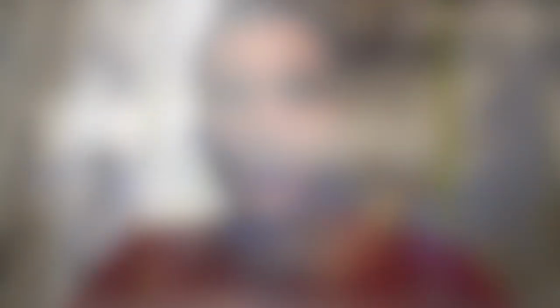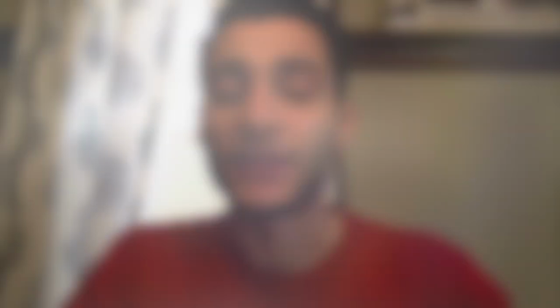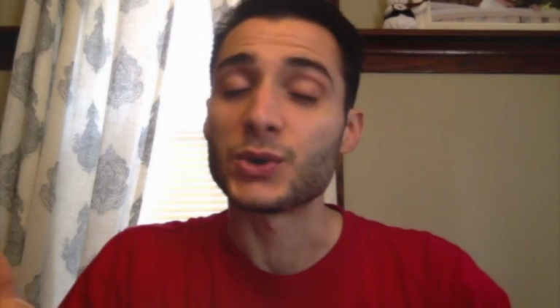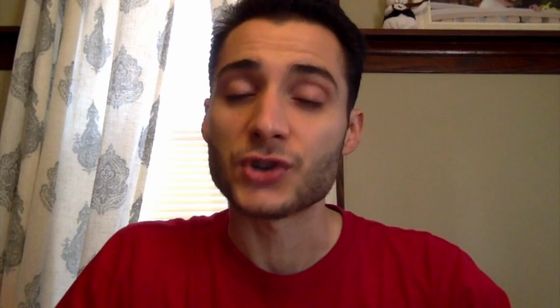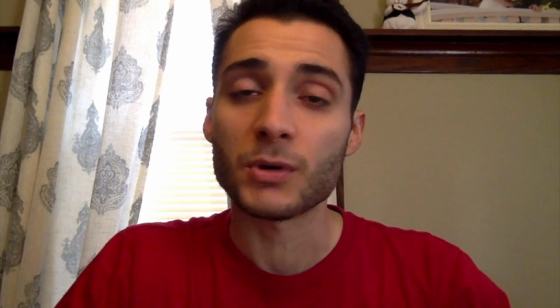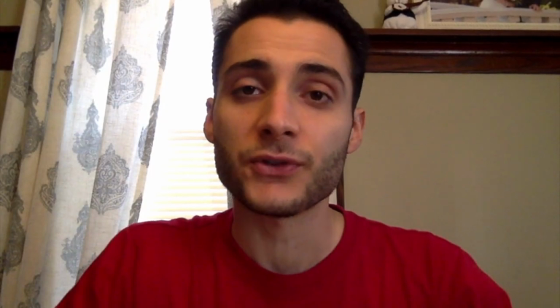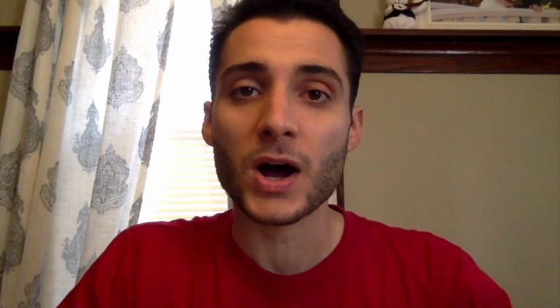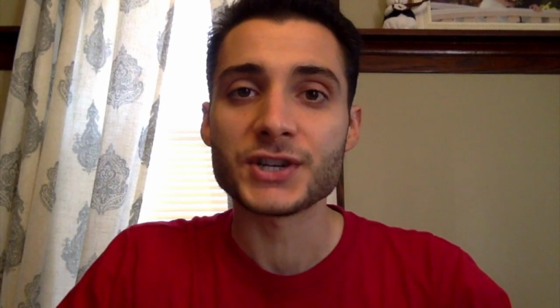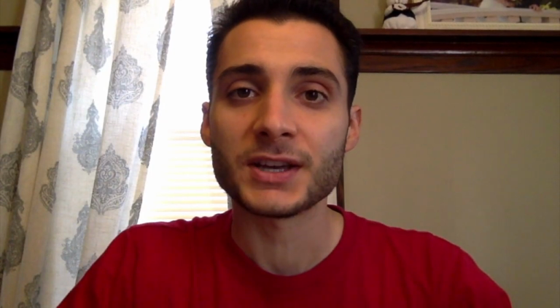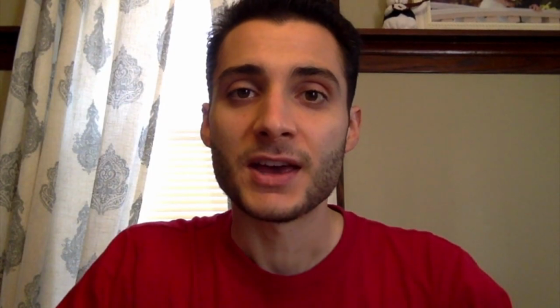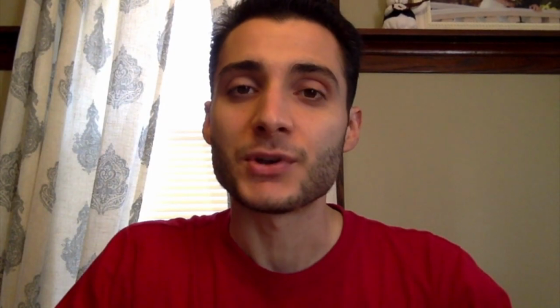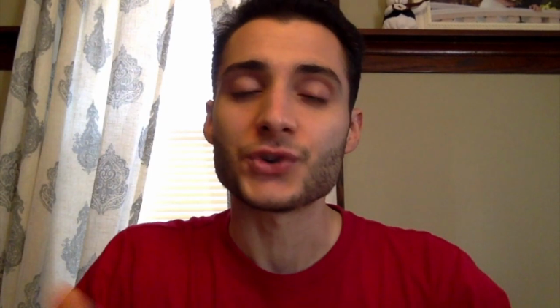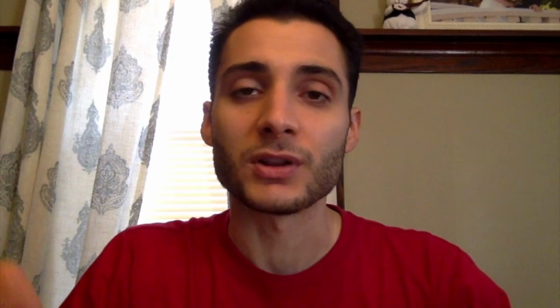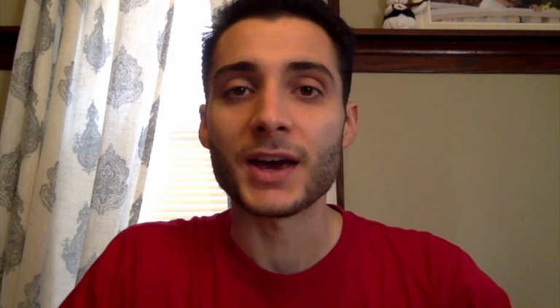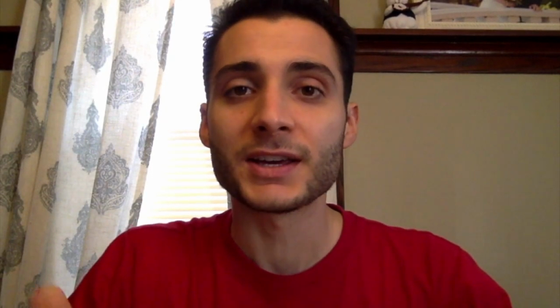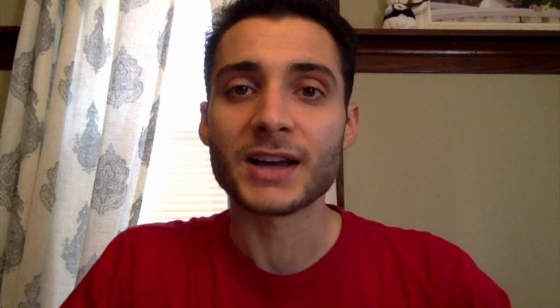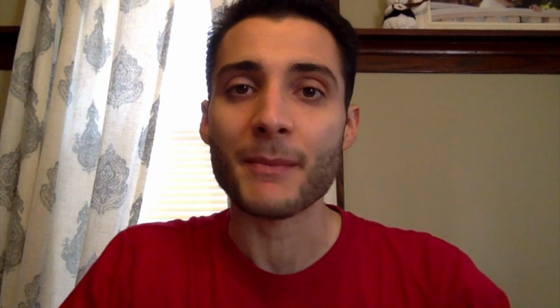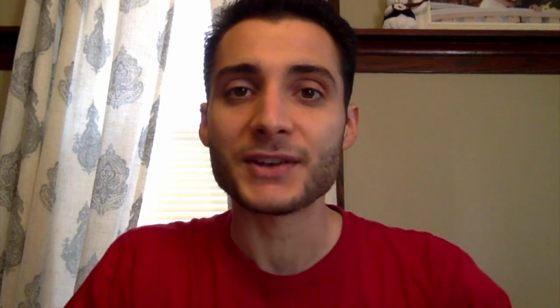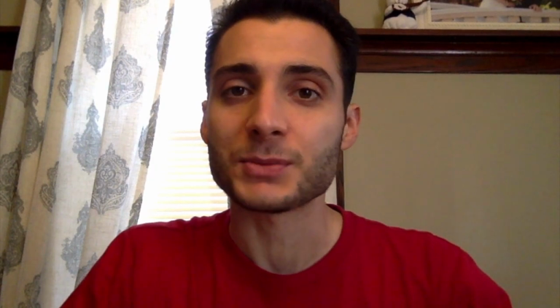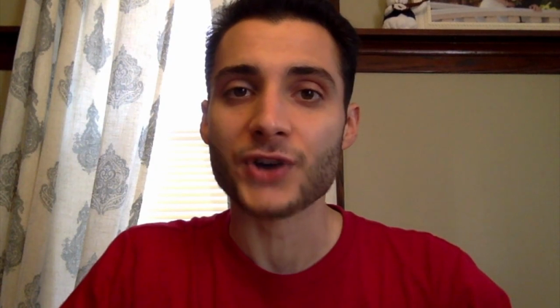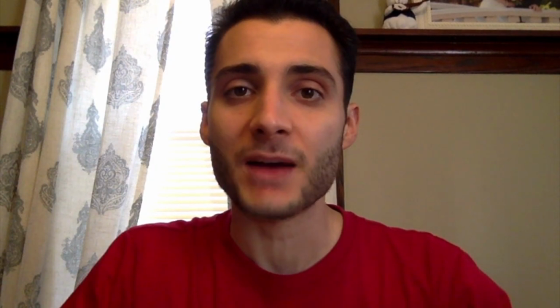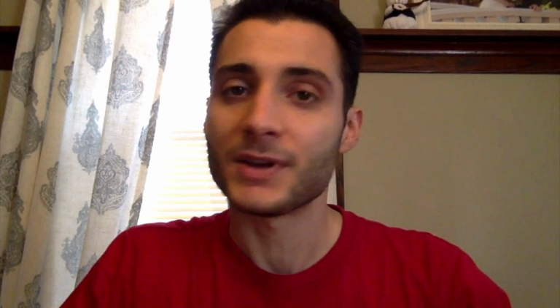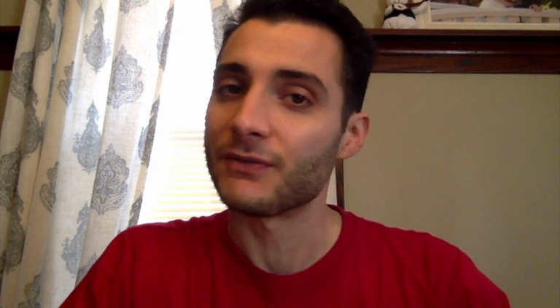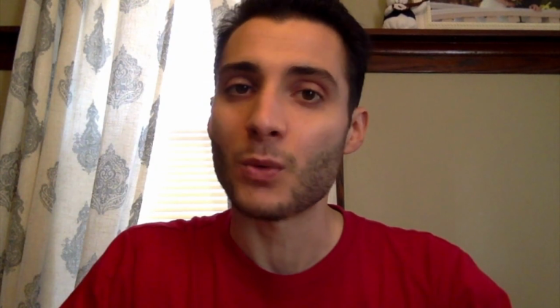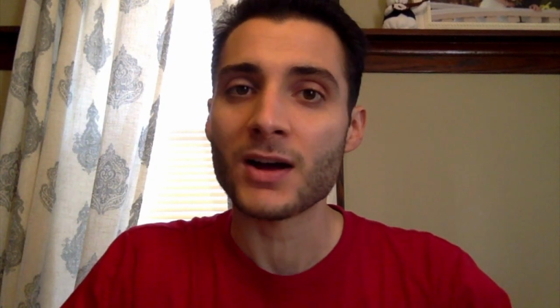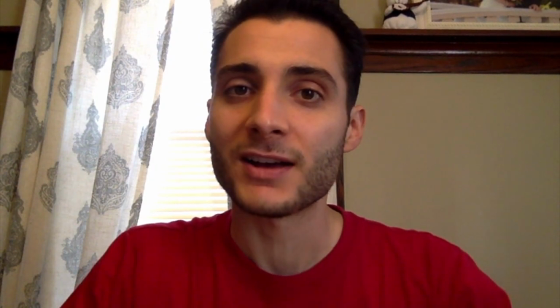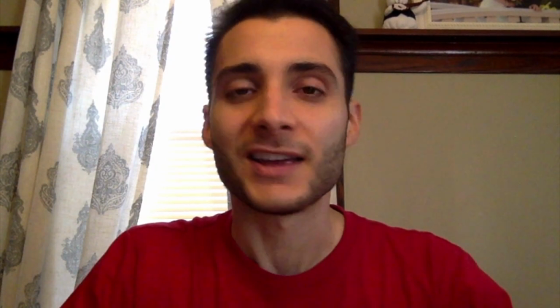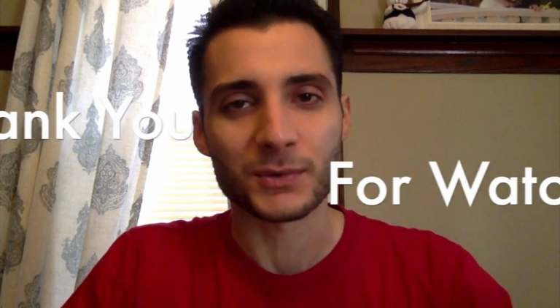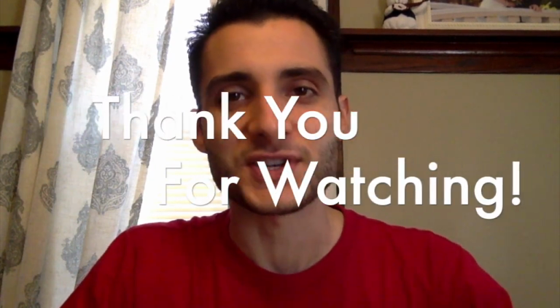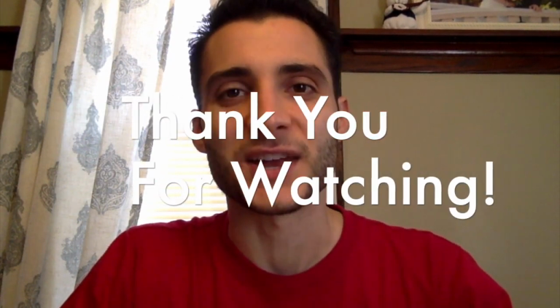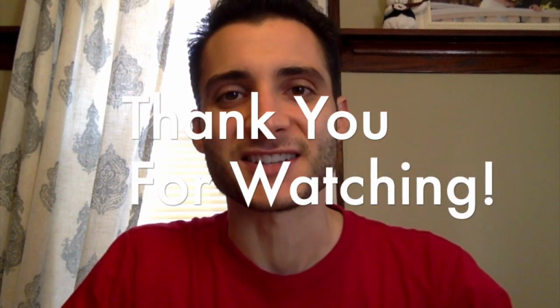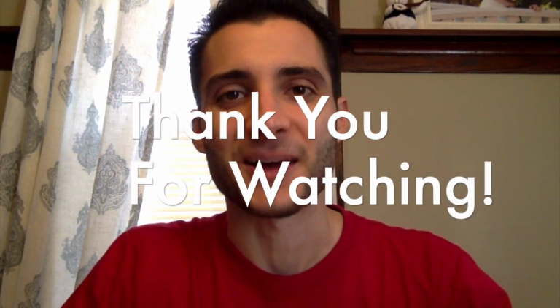Thank you so much for watching. Be sure to like, comment, and subscribe if you want, and we'll see you next time.